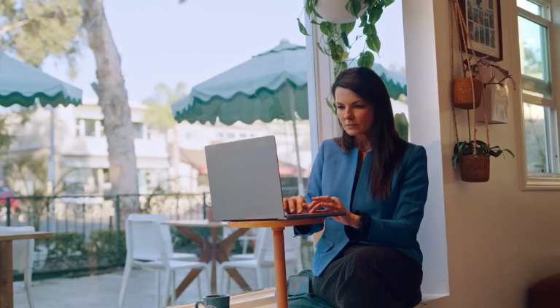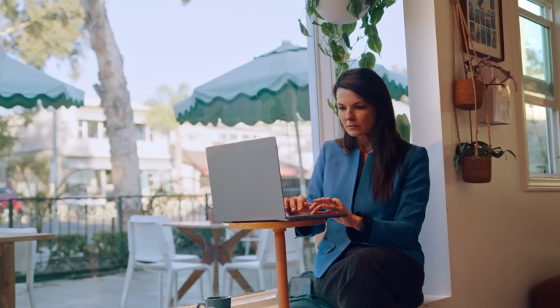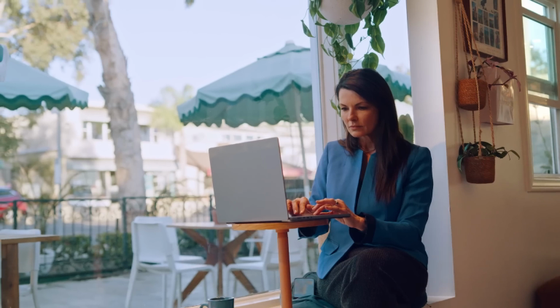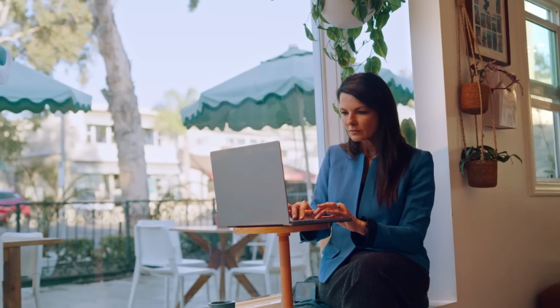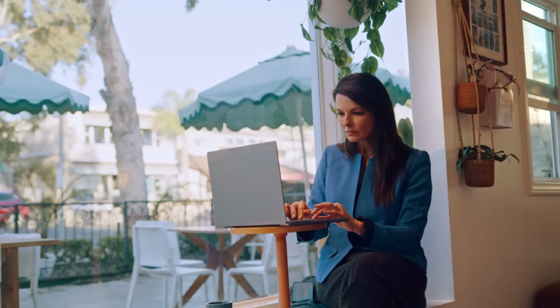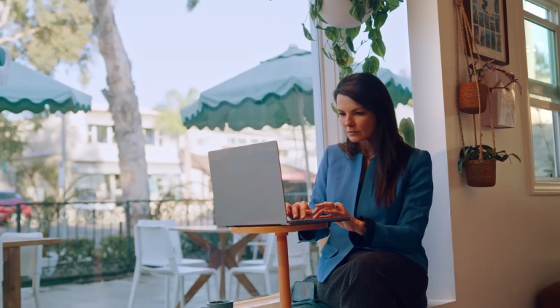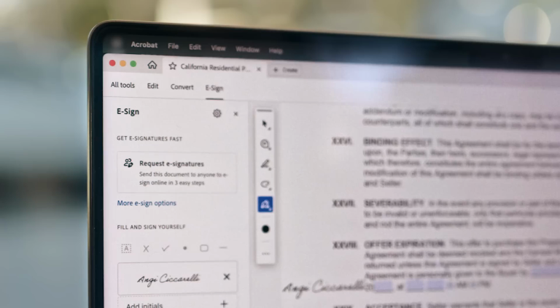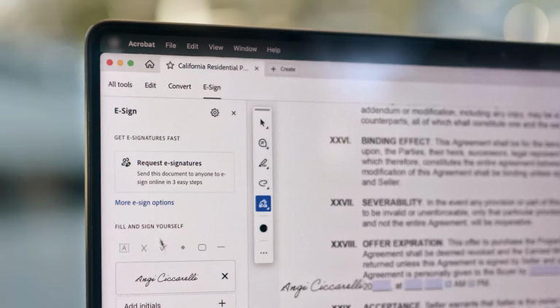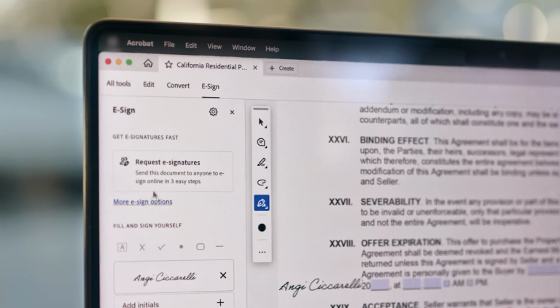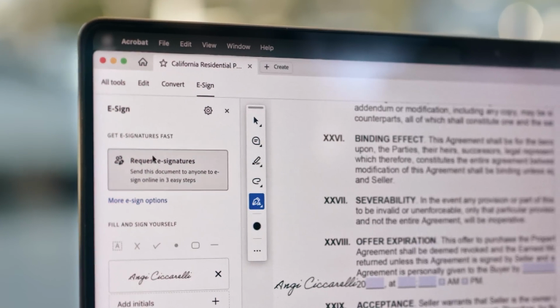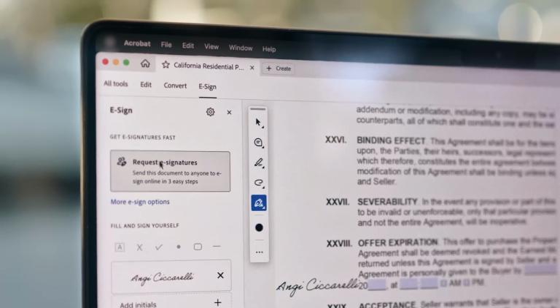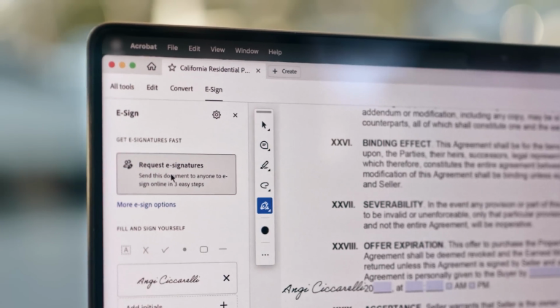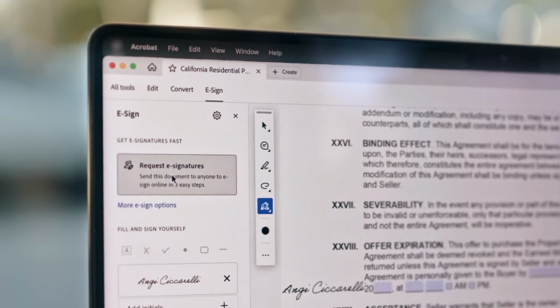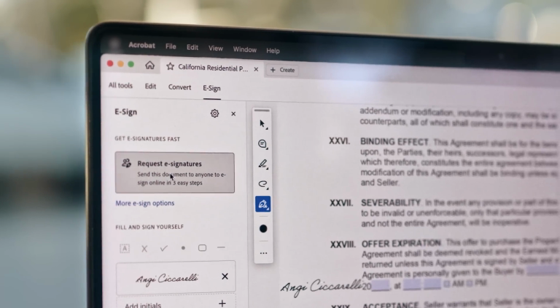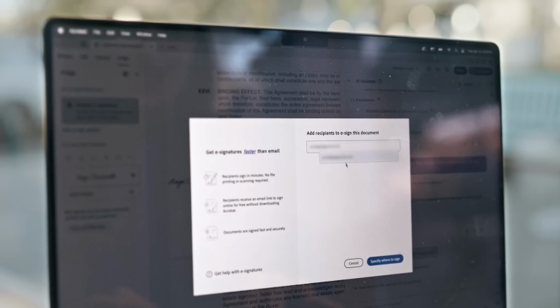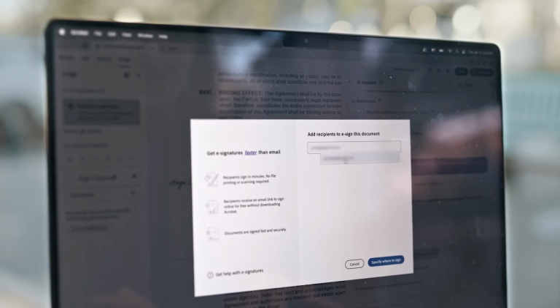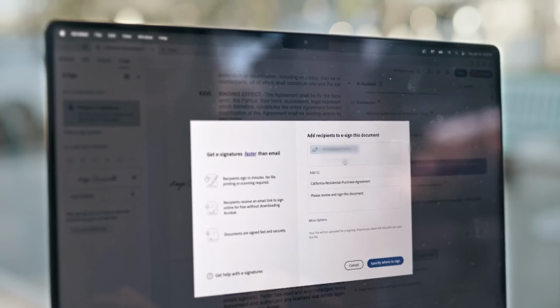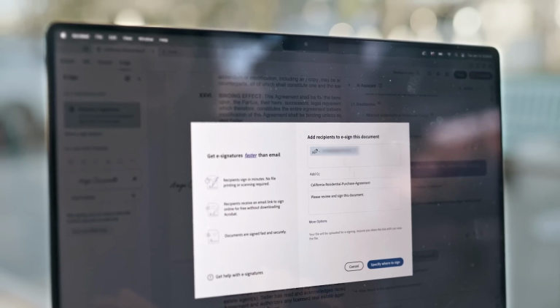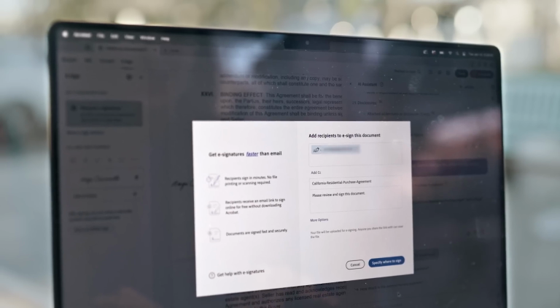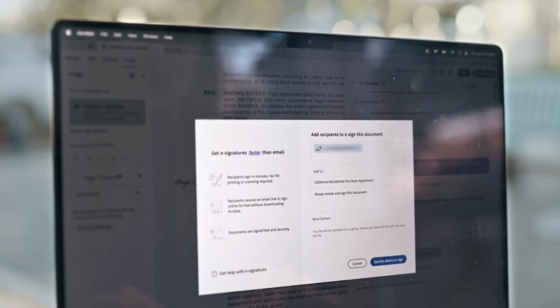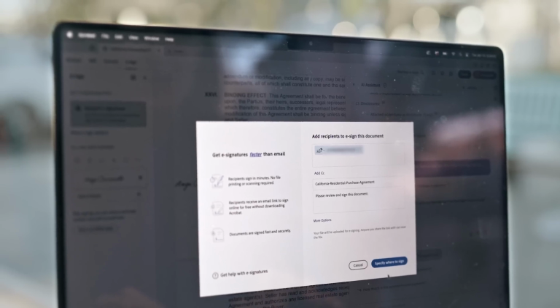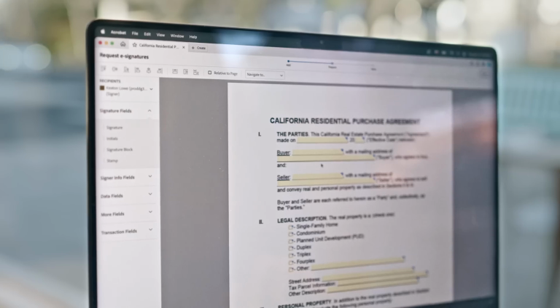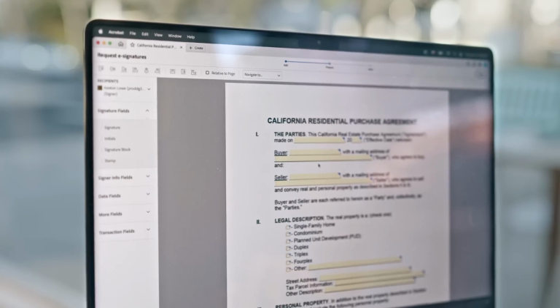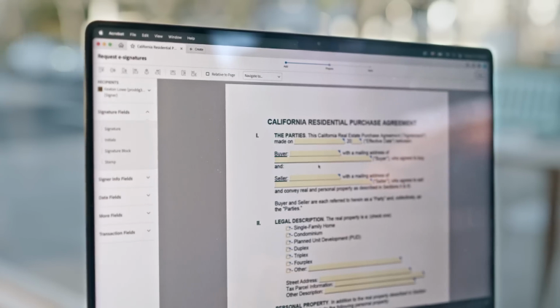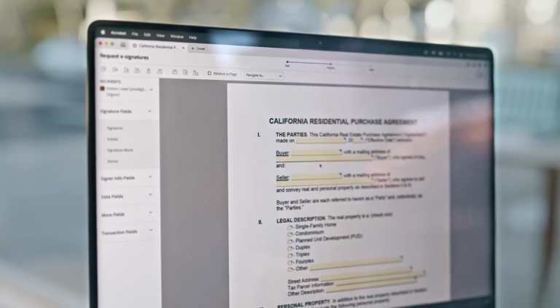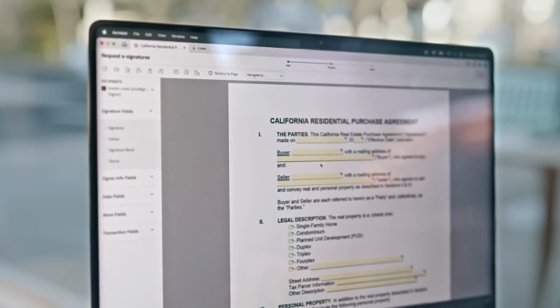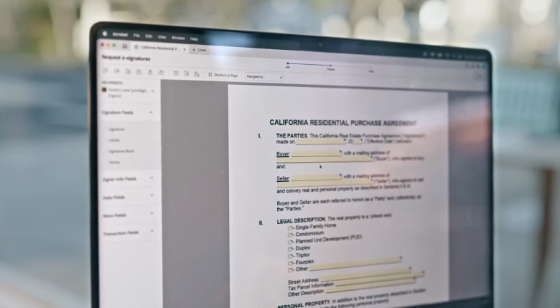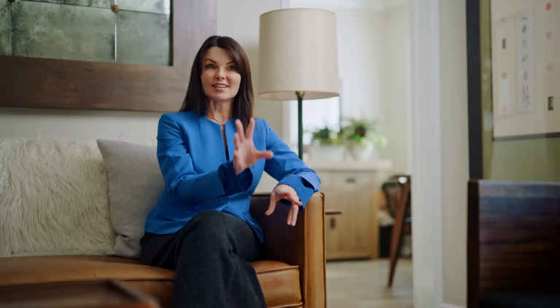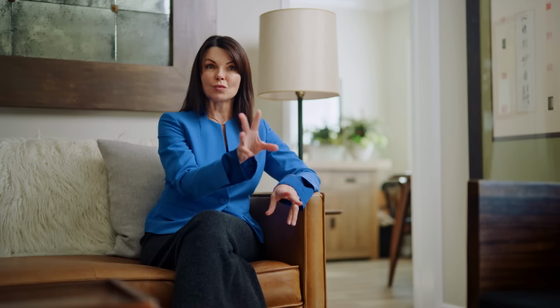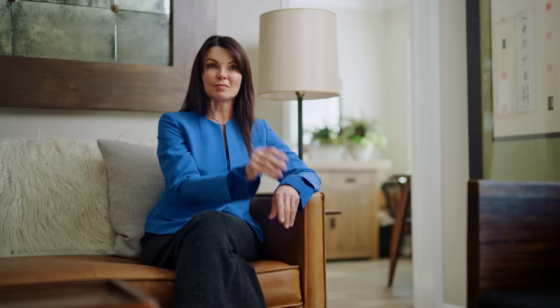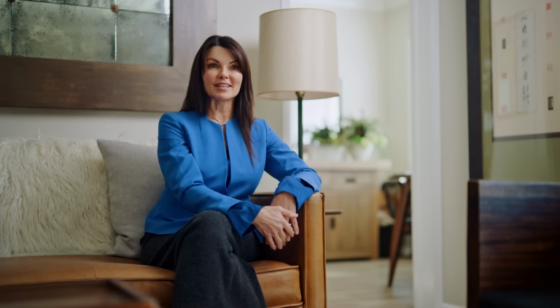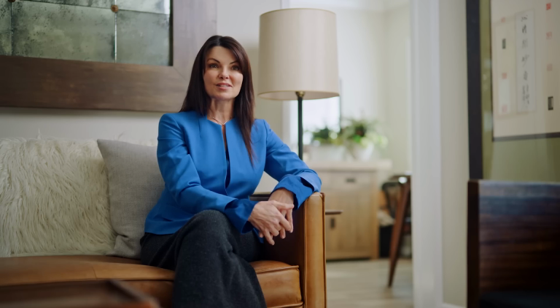My clients don't have to go to a different portal. They can go straight to Adobe Acrobat and sign right there, all in one place.